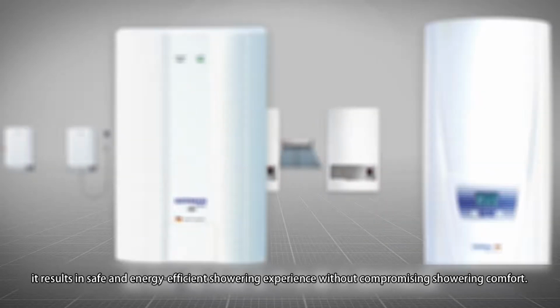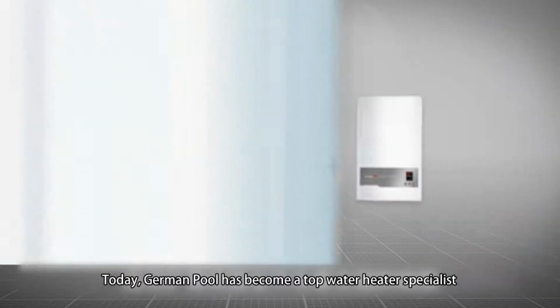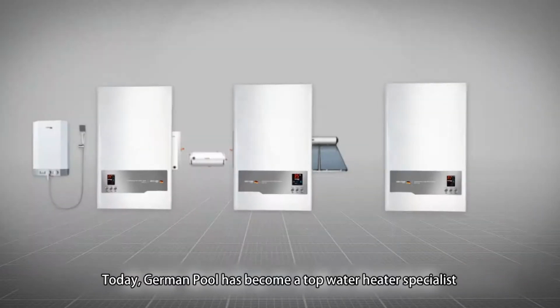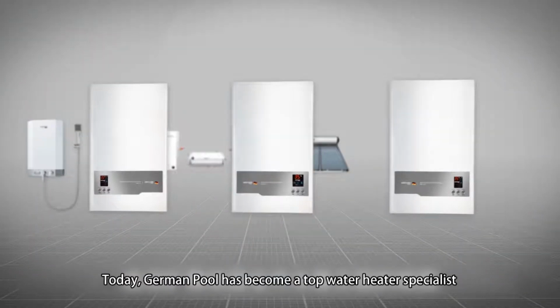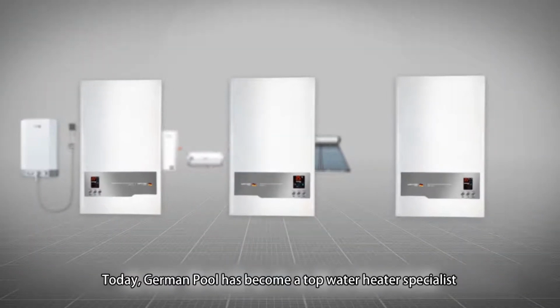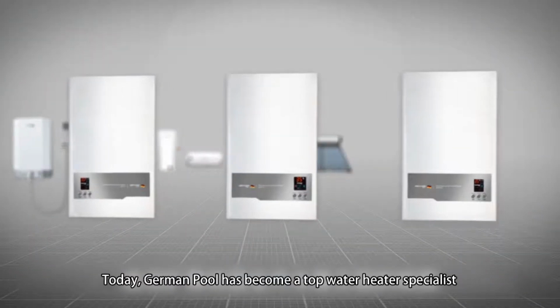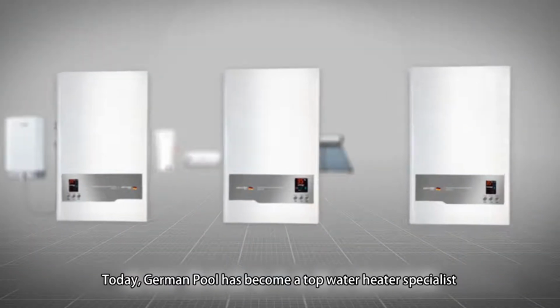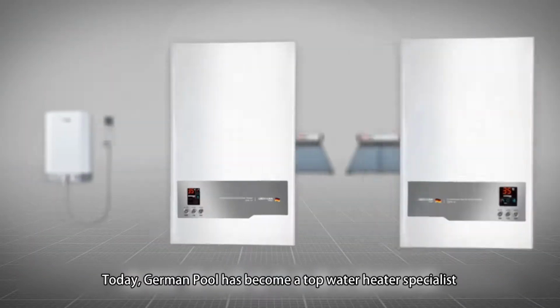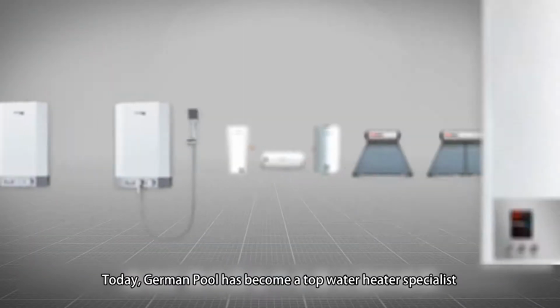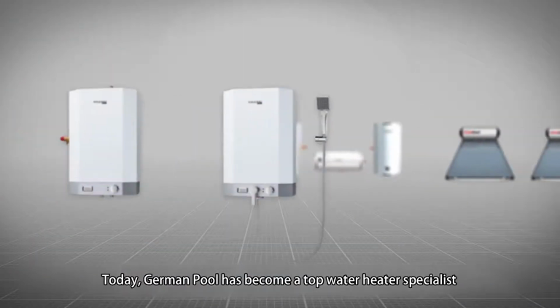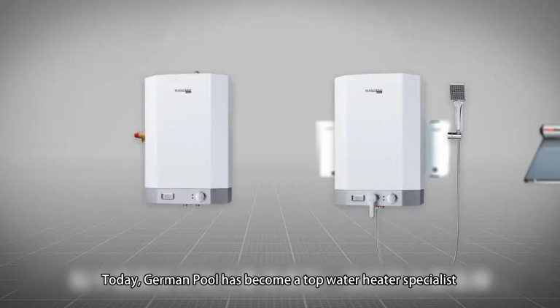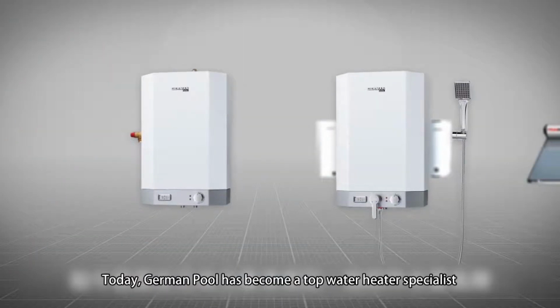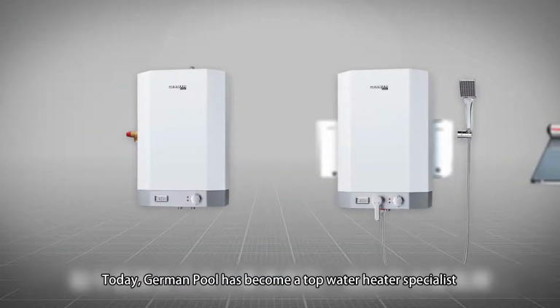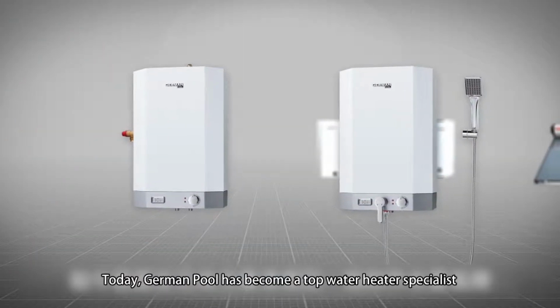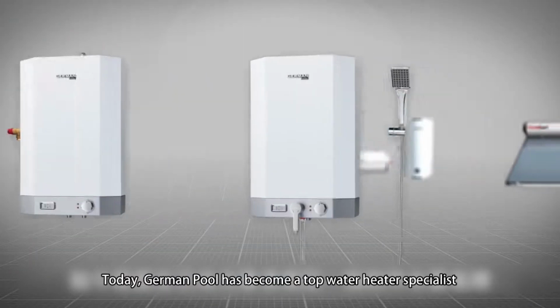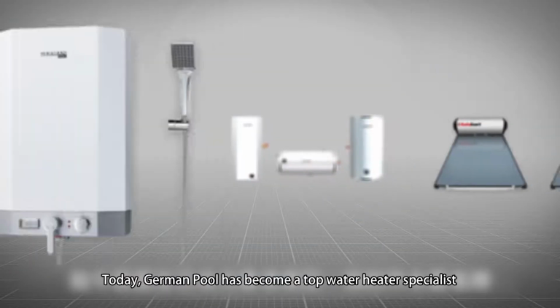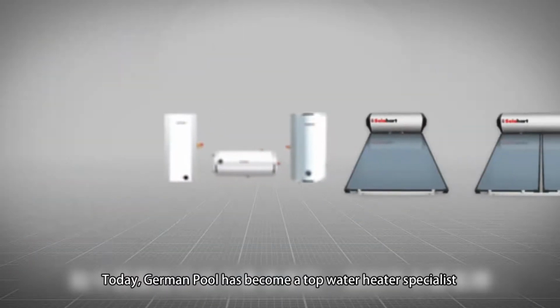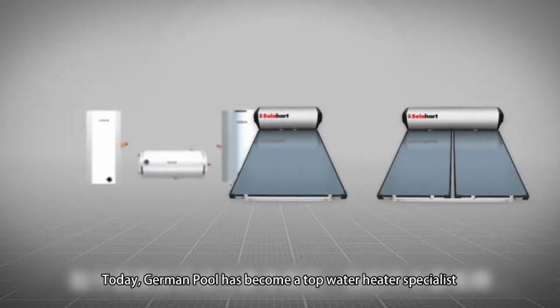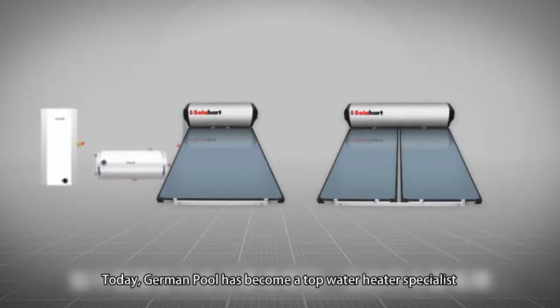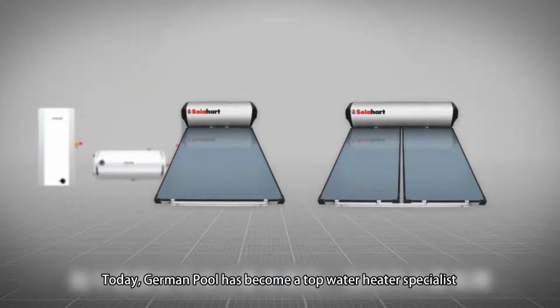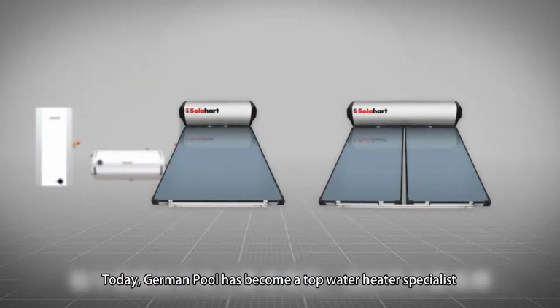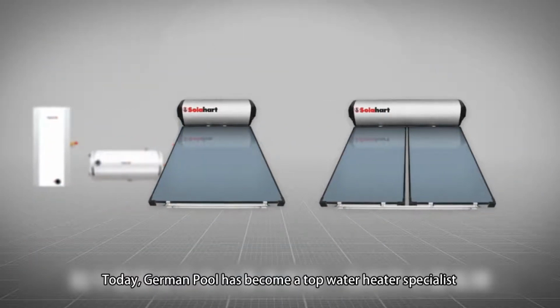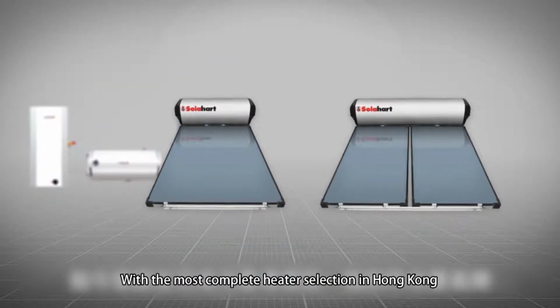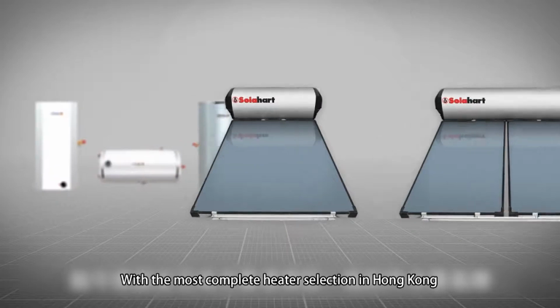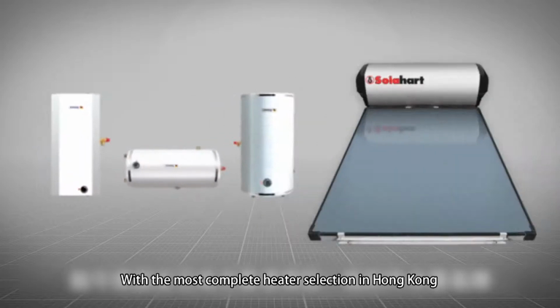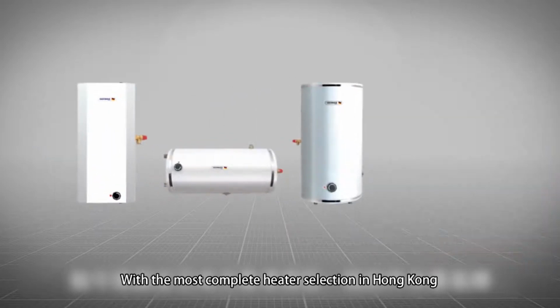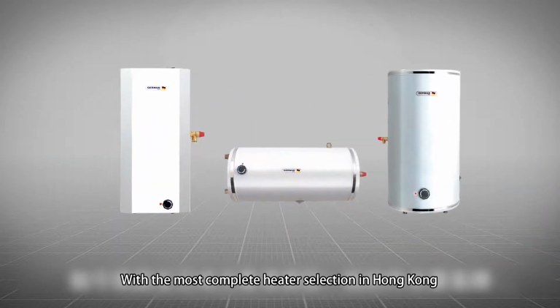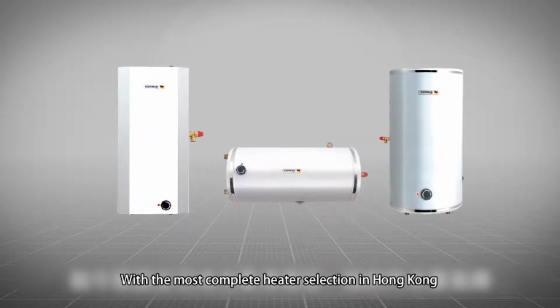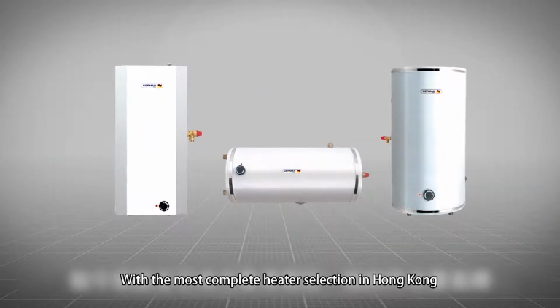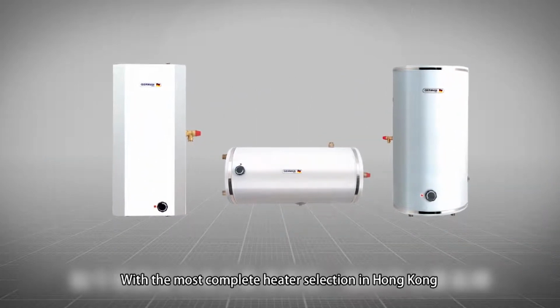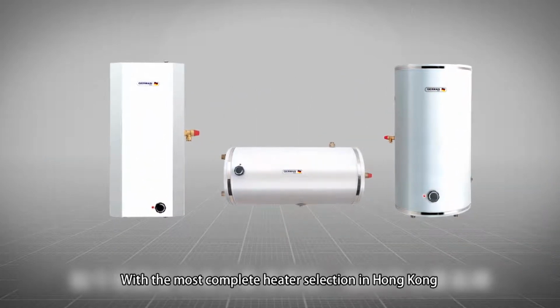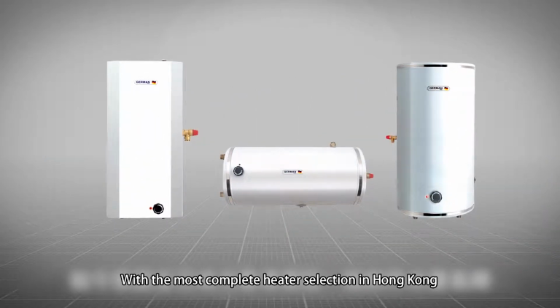Today, German Pool has become a top water heater specialist with the most complete heater selection in Hong Kong.